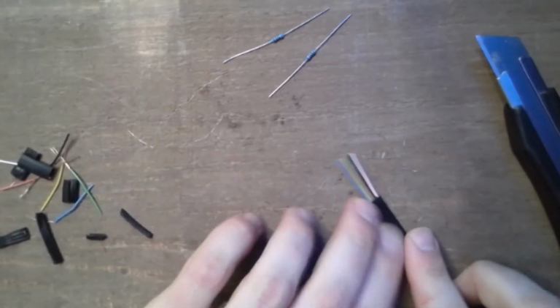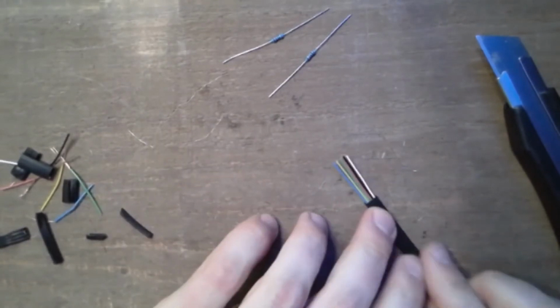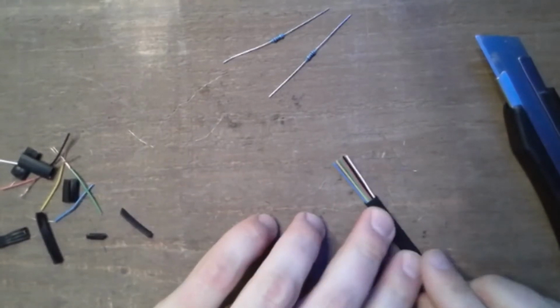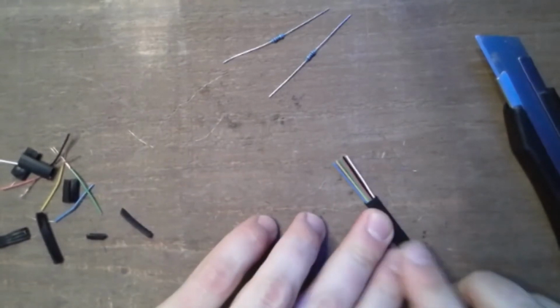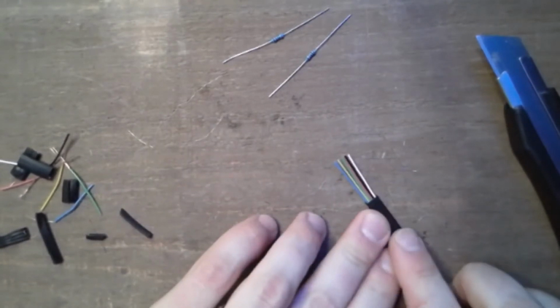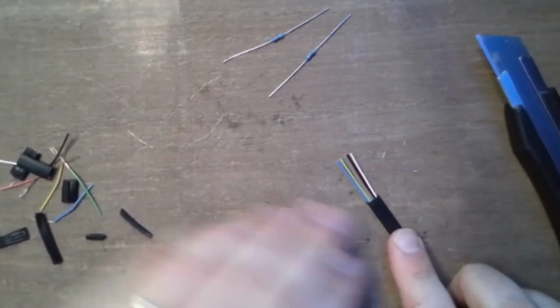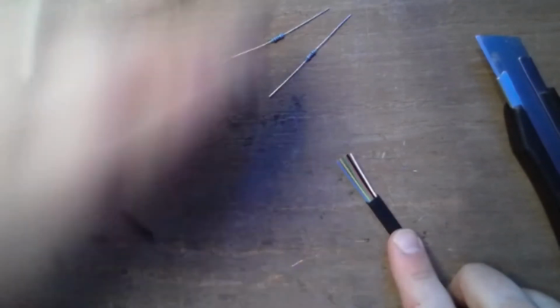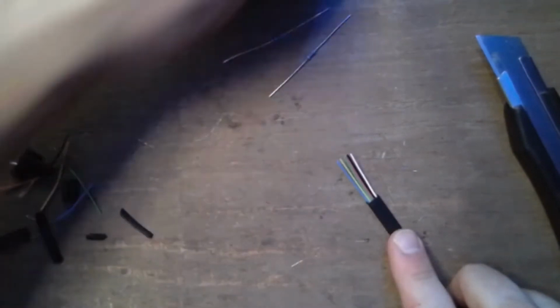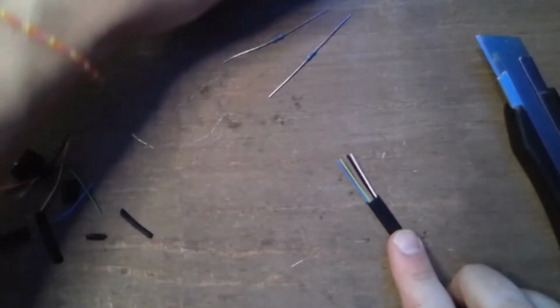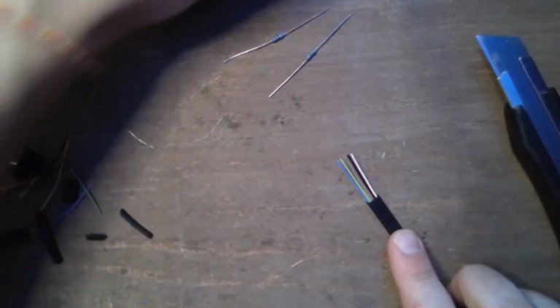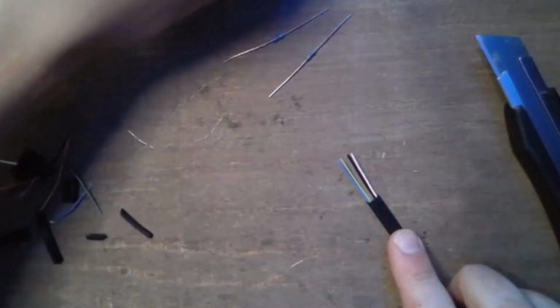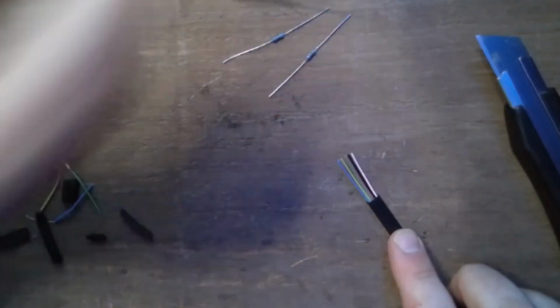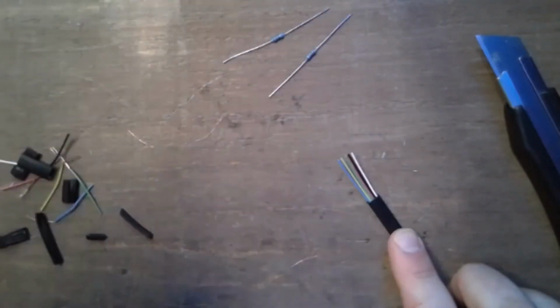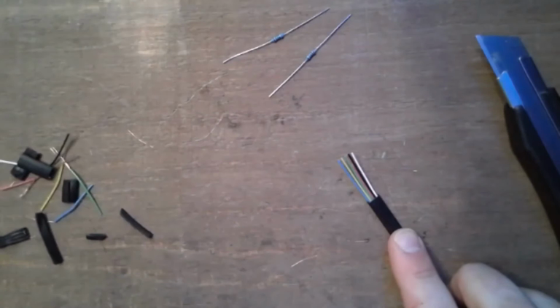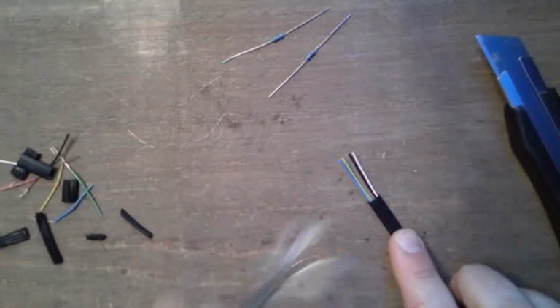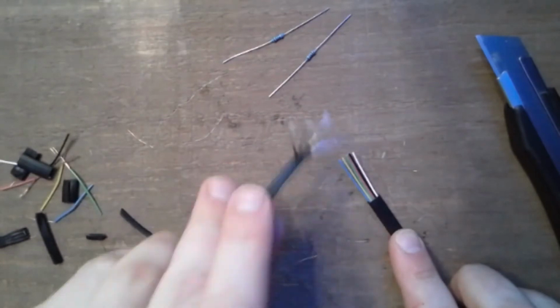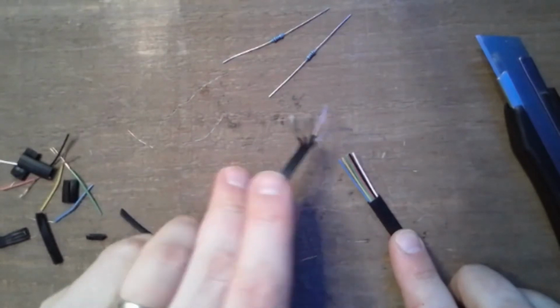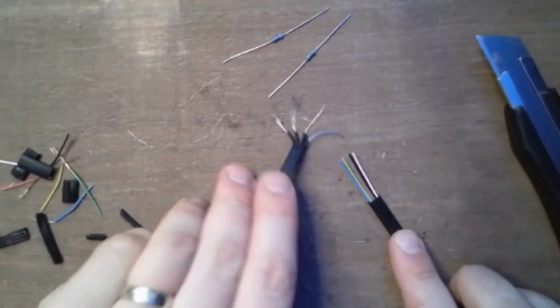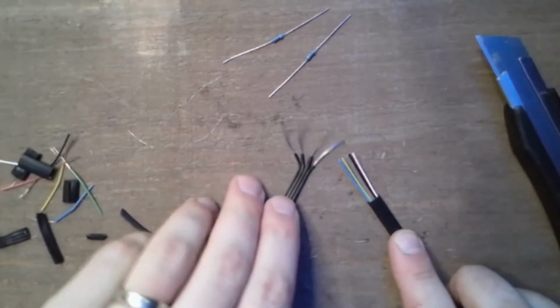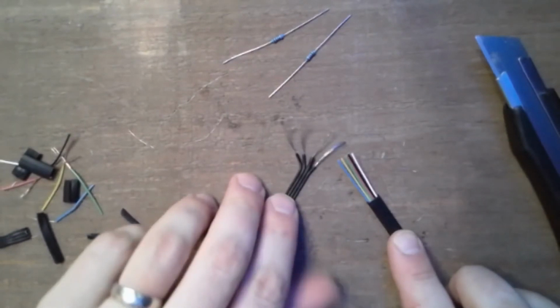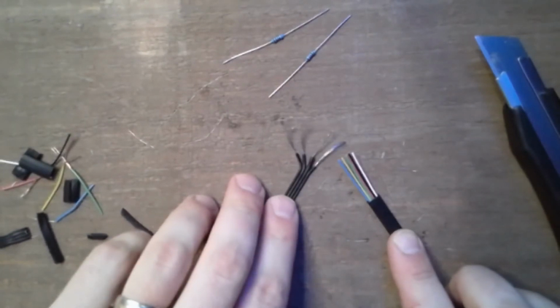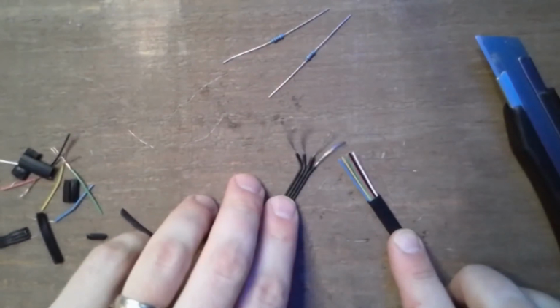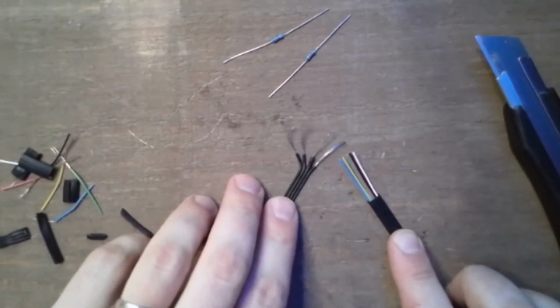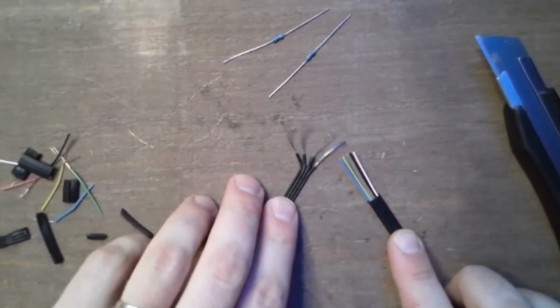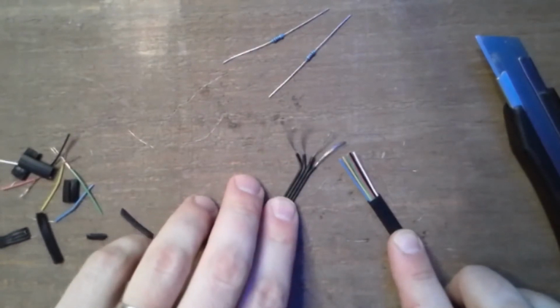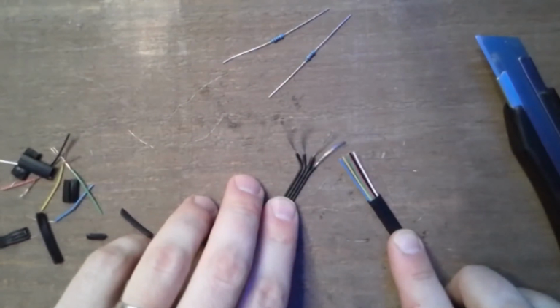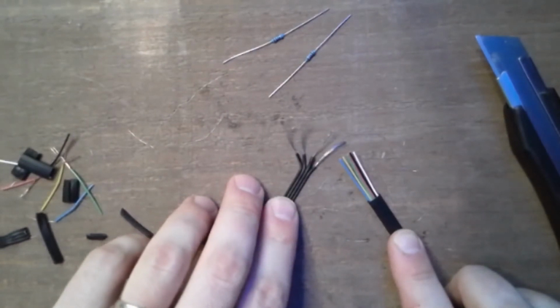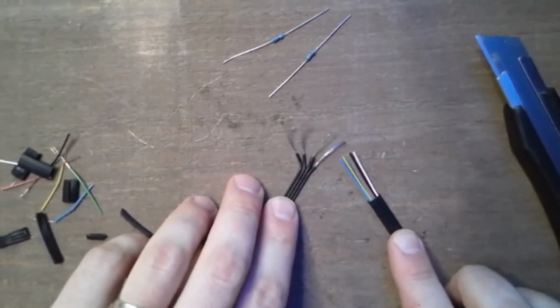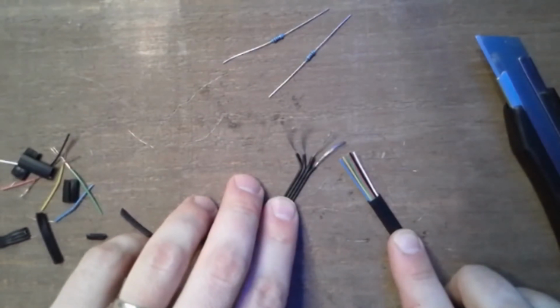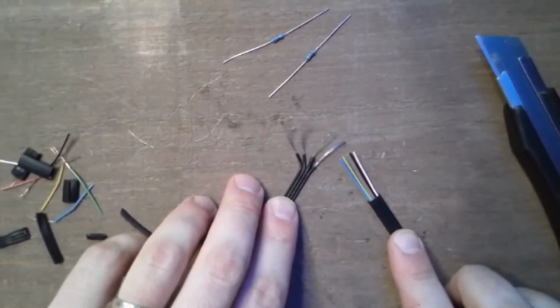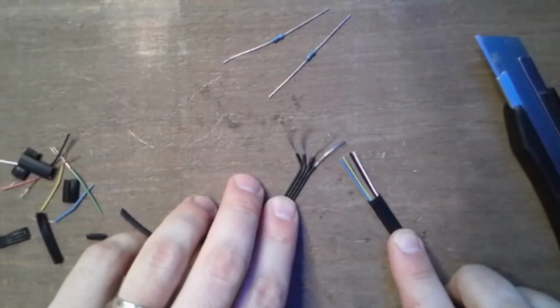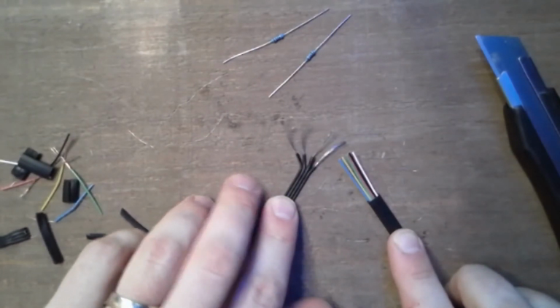There we have our six cables from the EV3 and our four cables from the Power Functions.